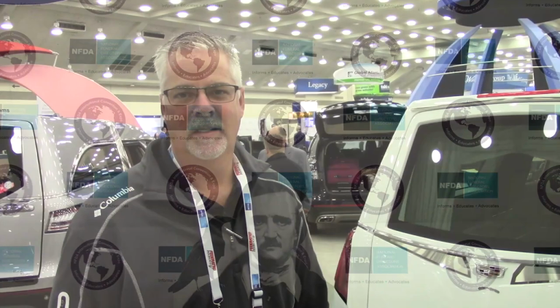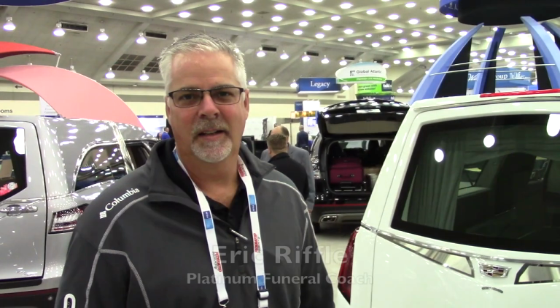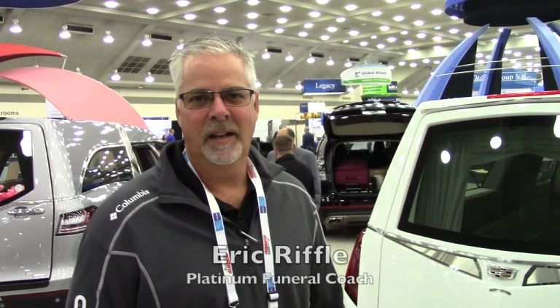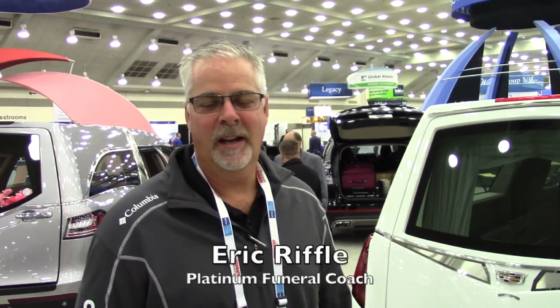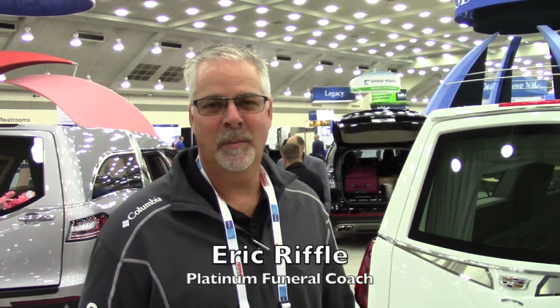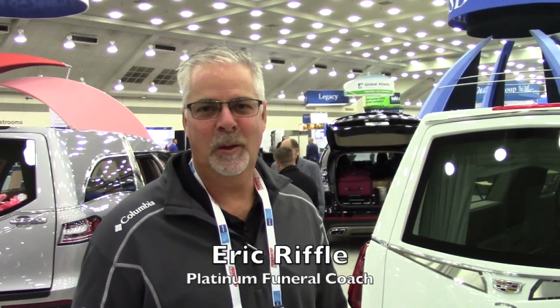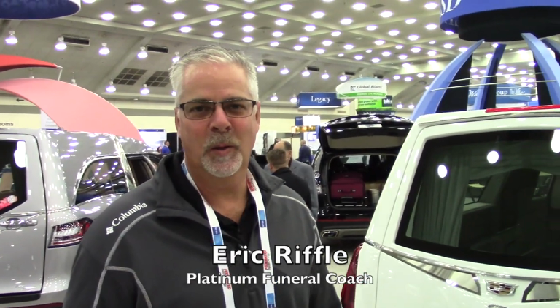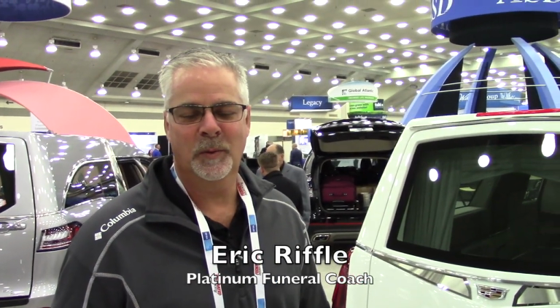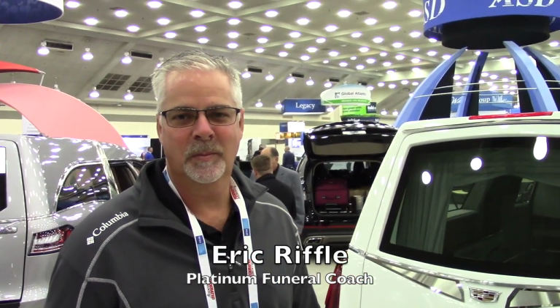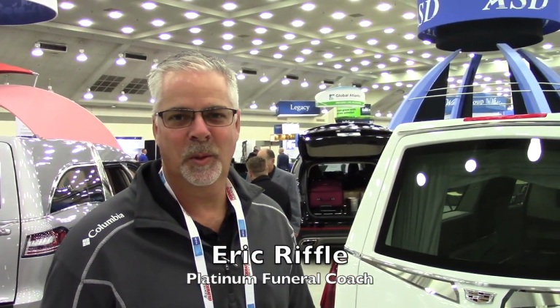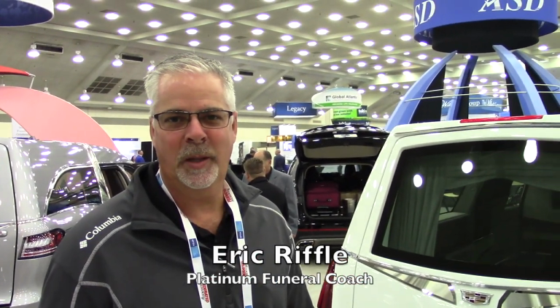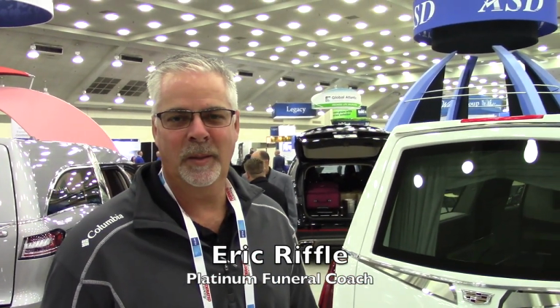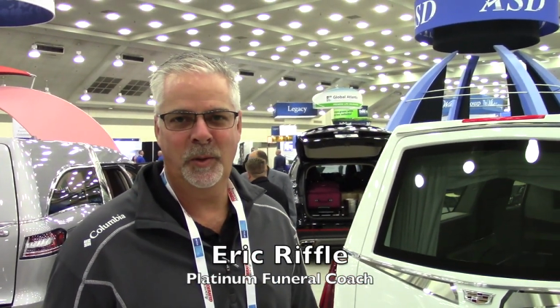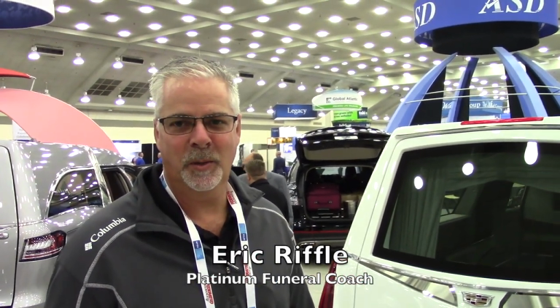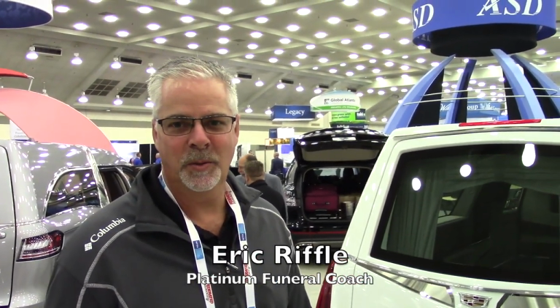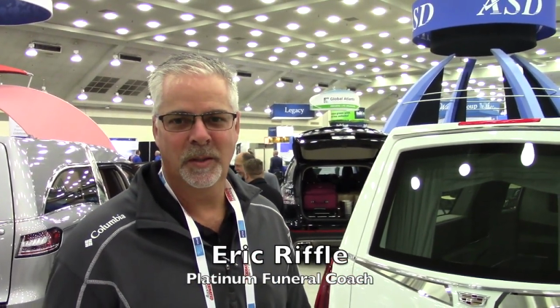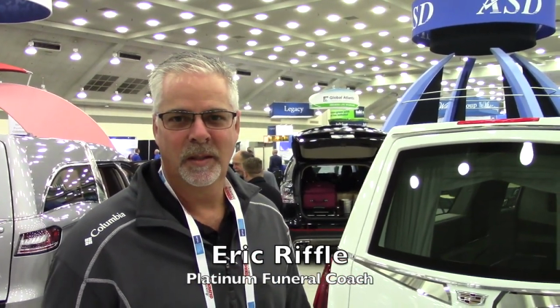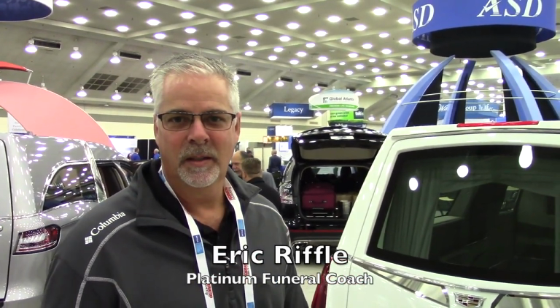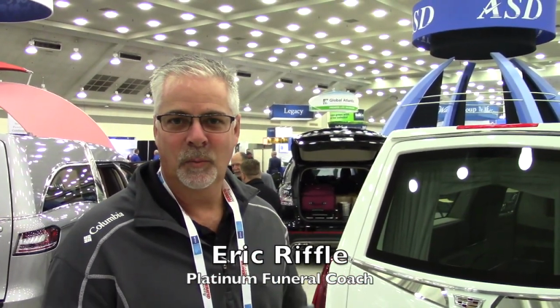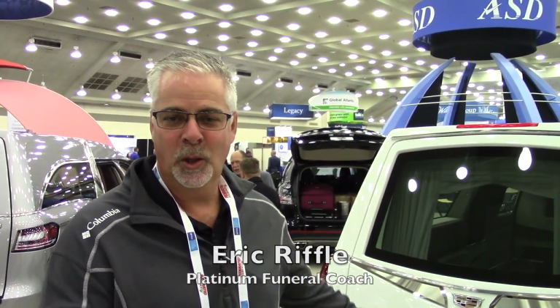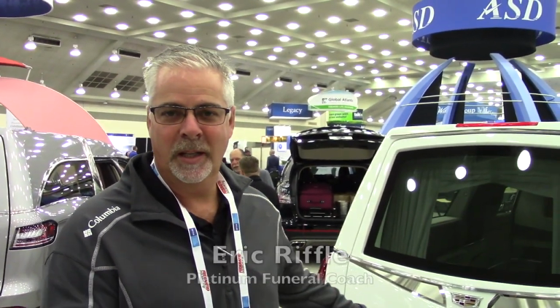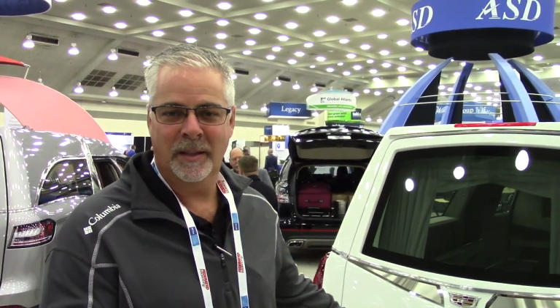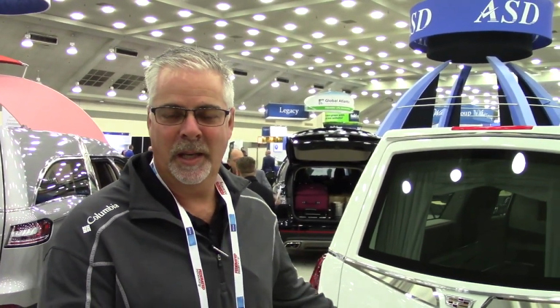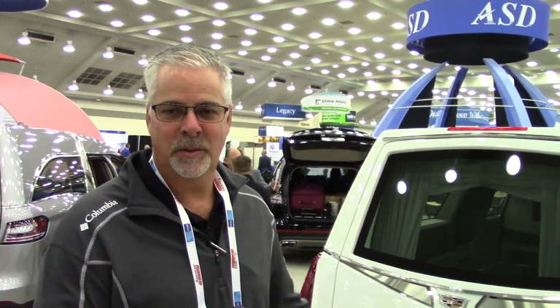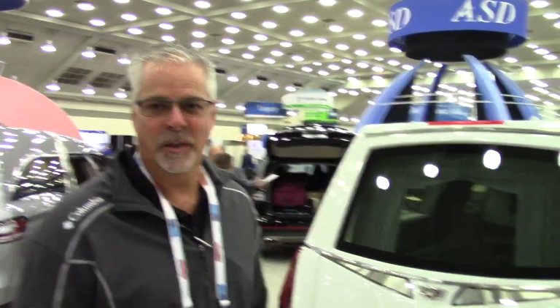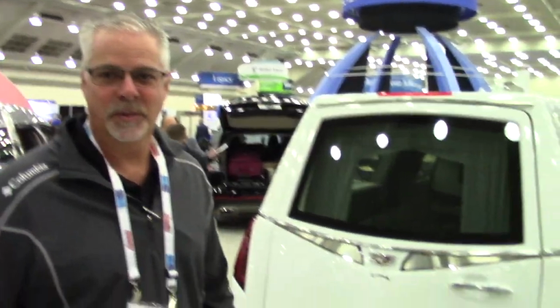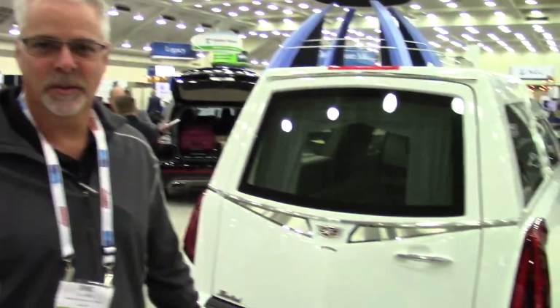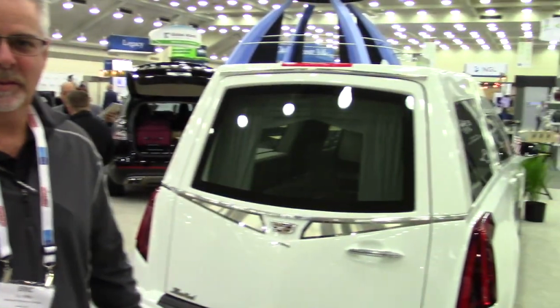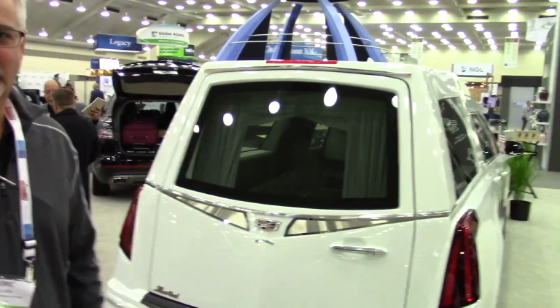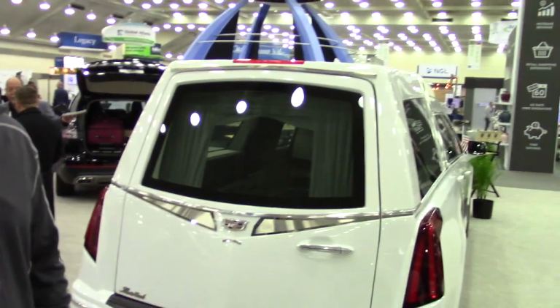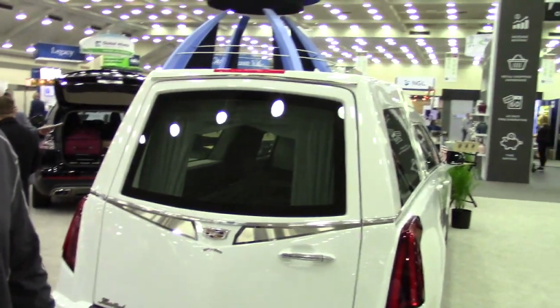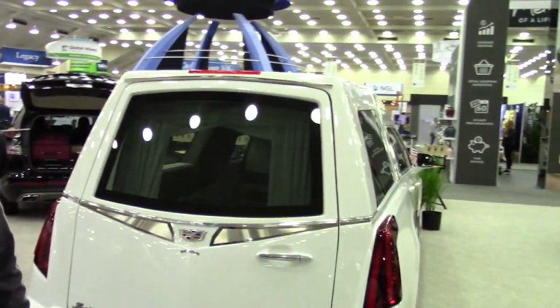Hi, I'm Eric Ripple with Platinum Funeral Coach. We're looking at the Master Coach 2022.